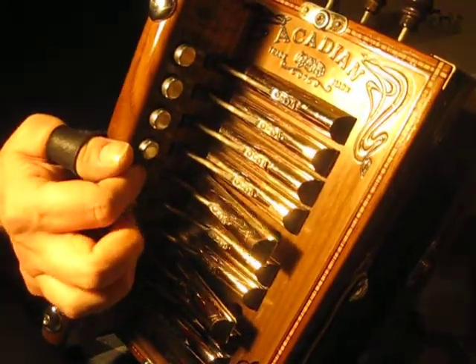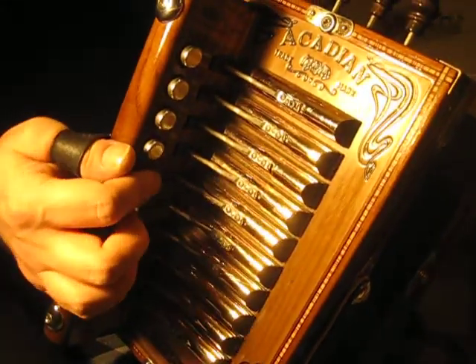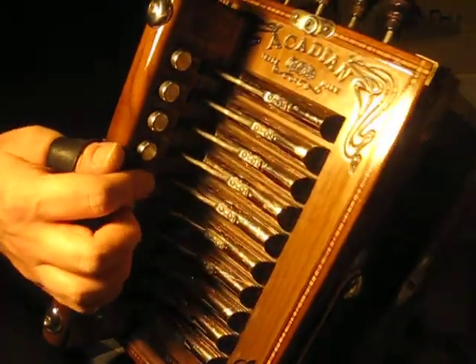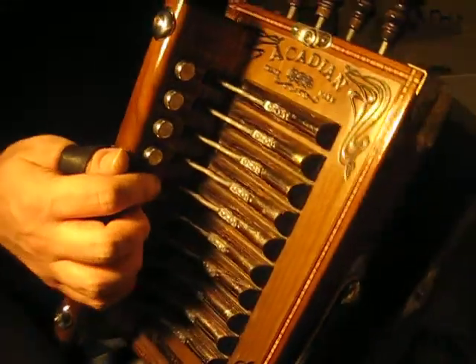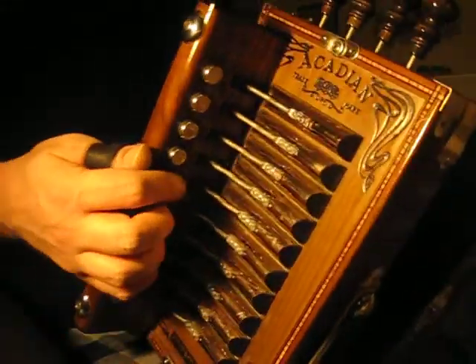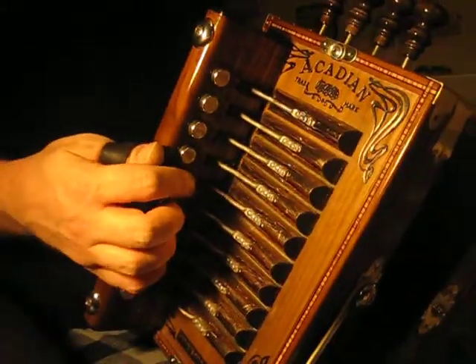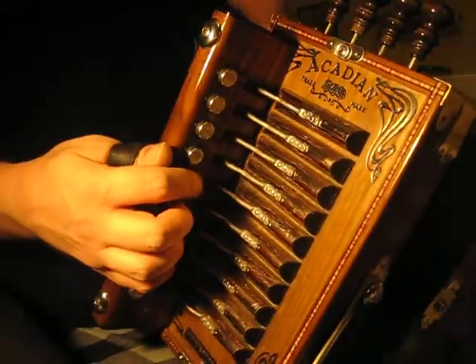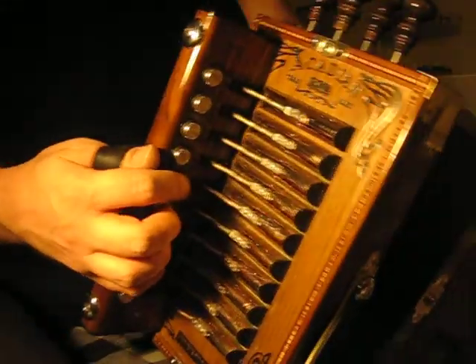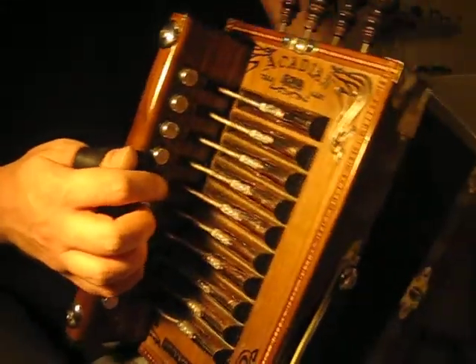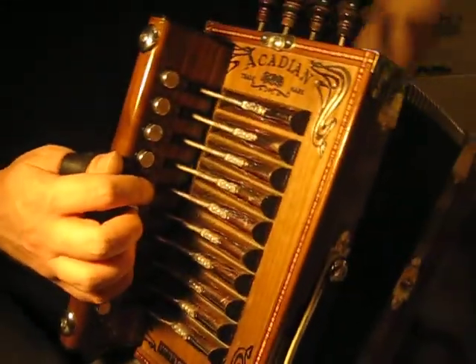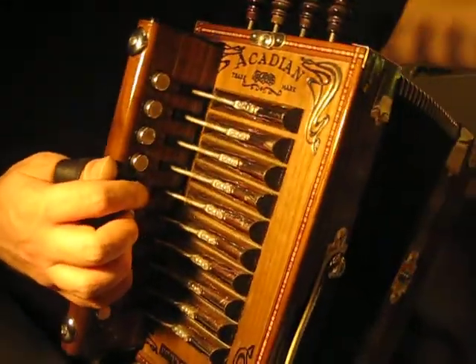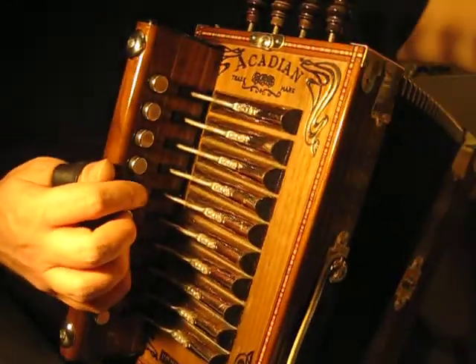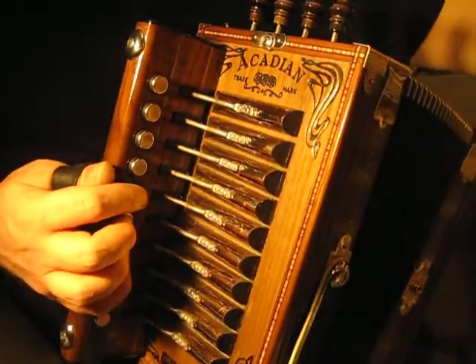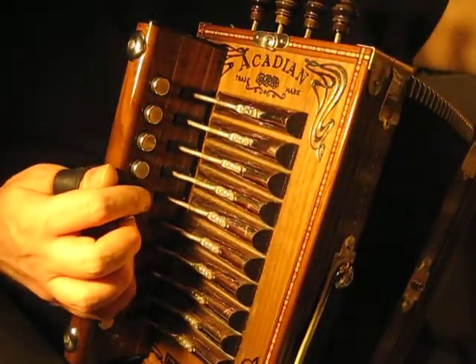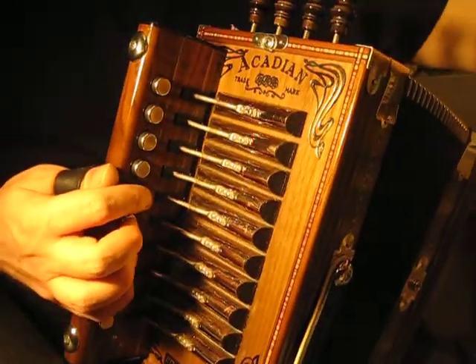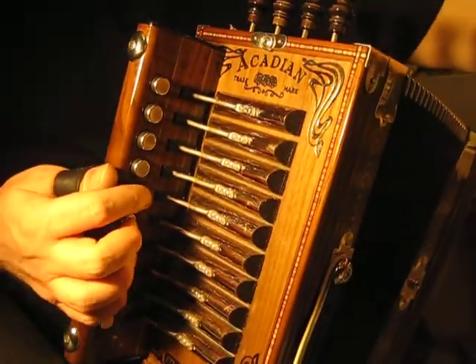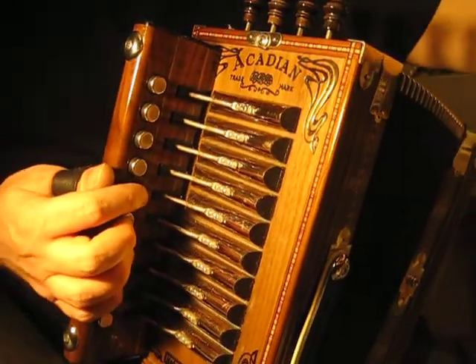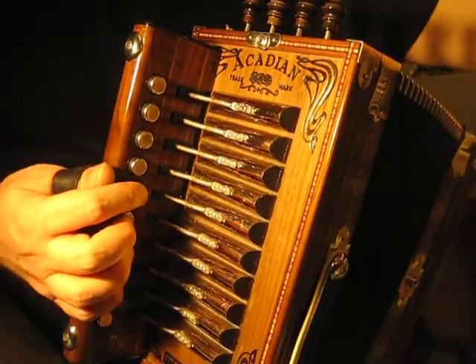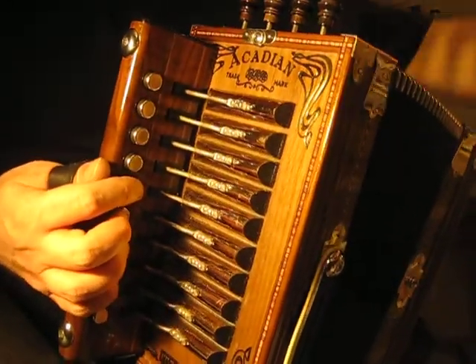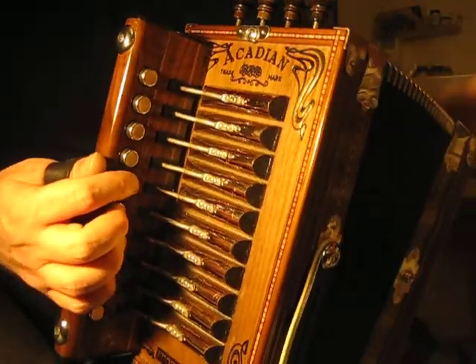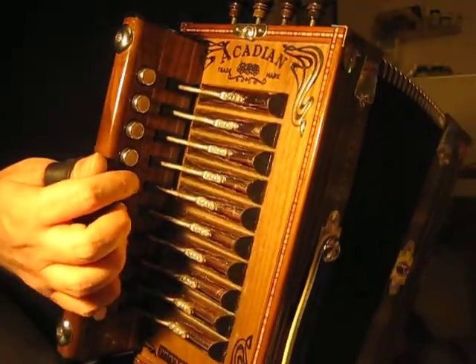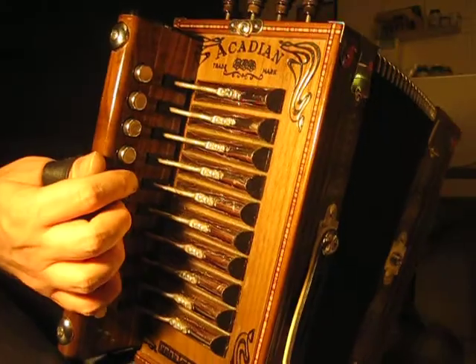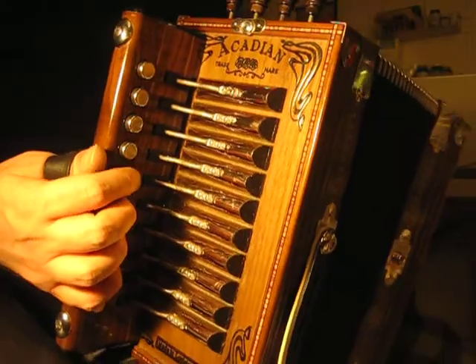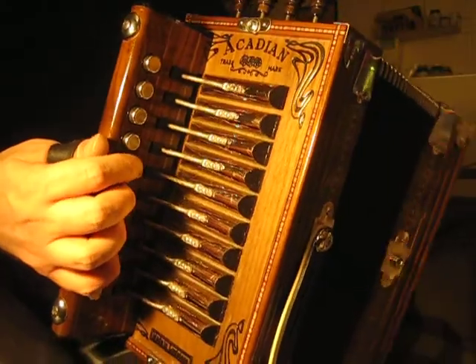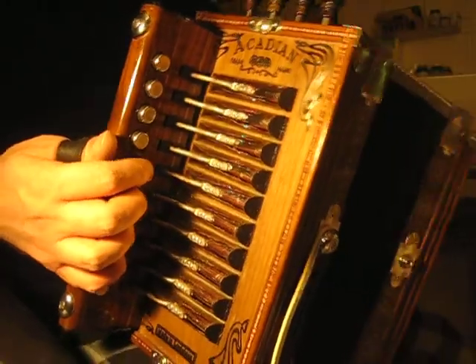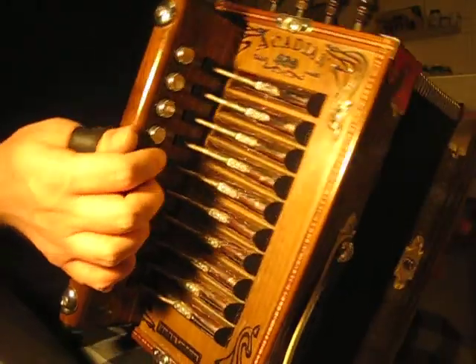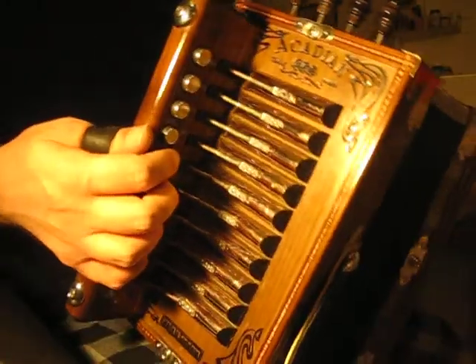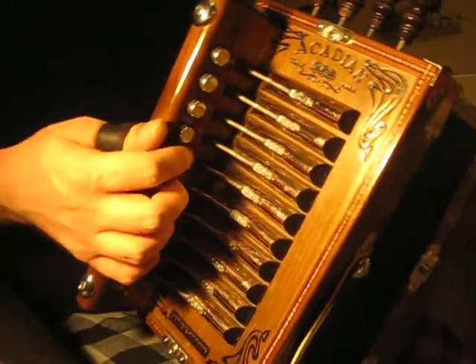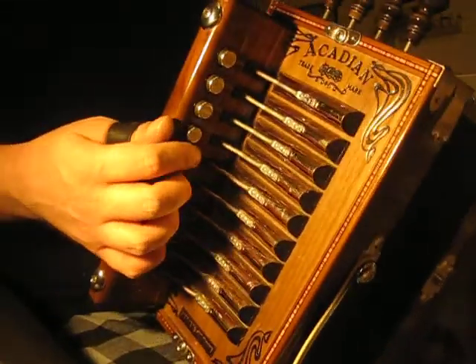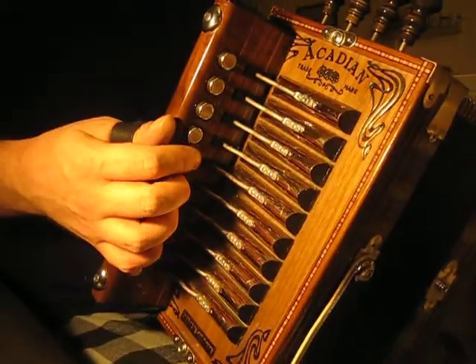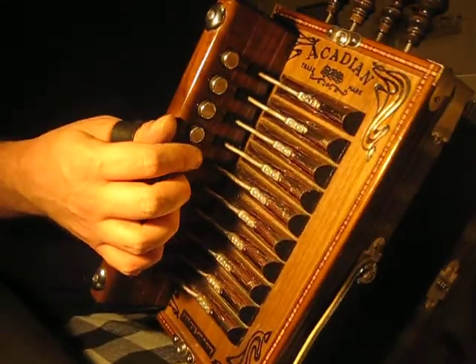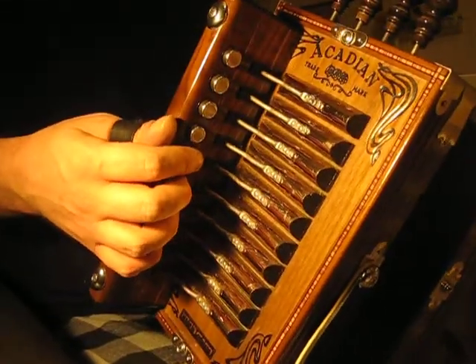With that octave, make sure you have your index and pinky going at the same time, right after that triplet.